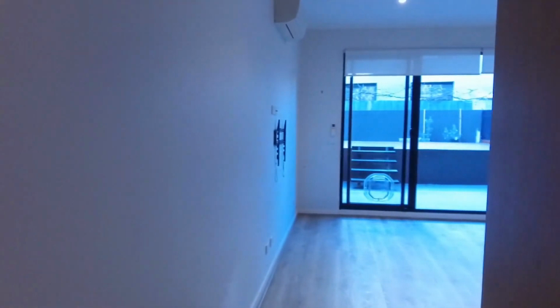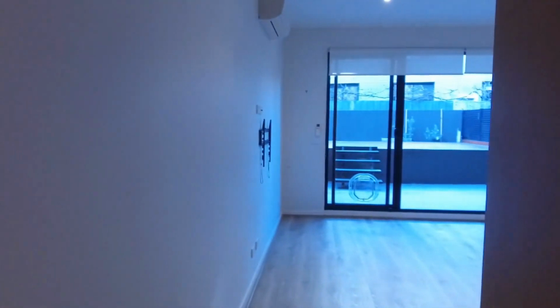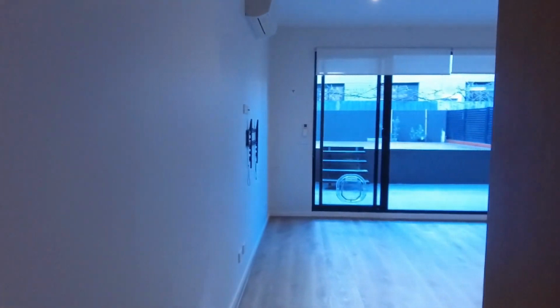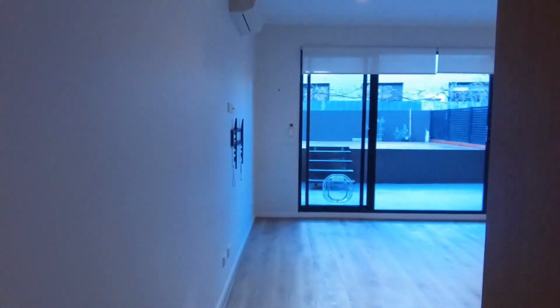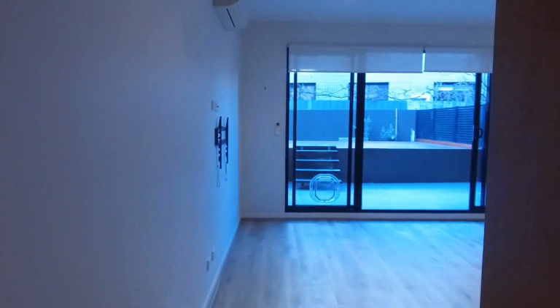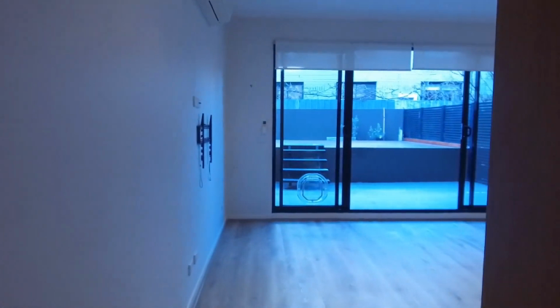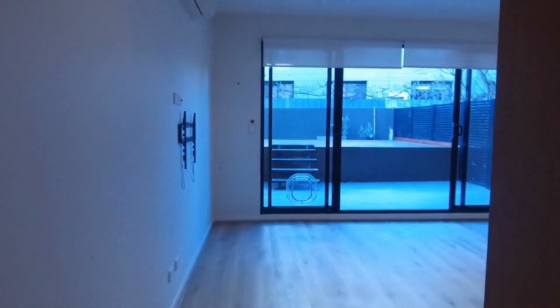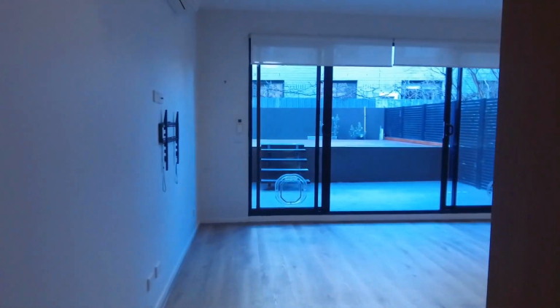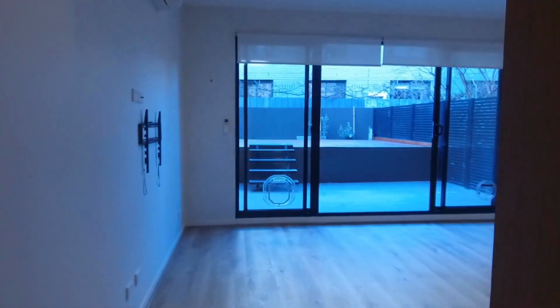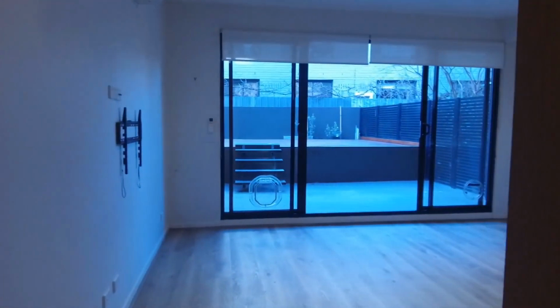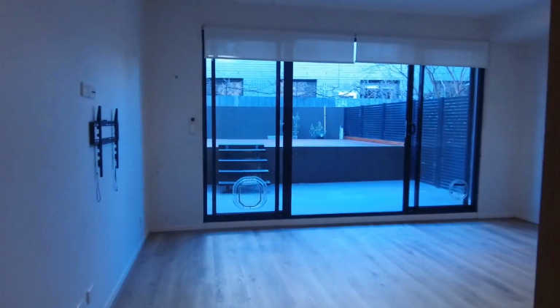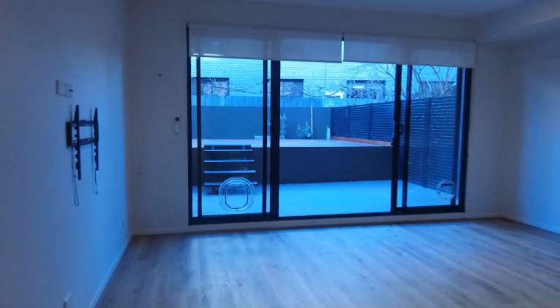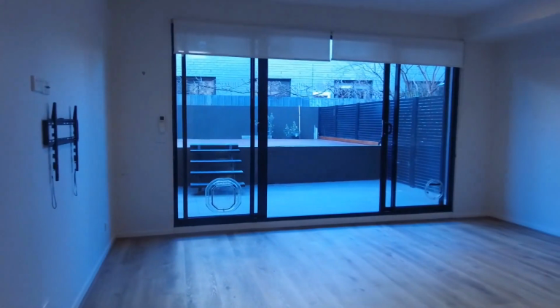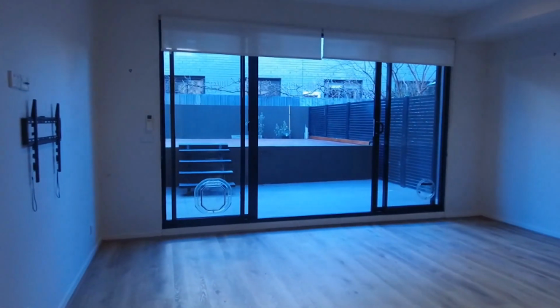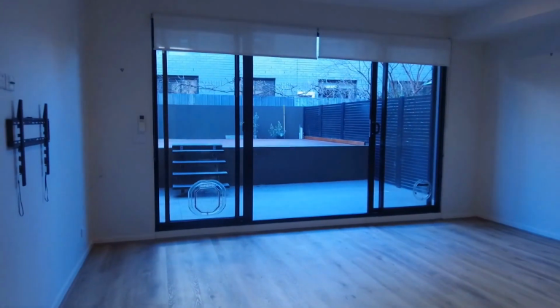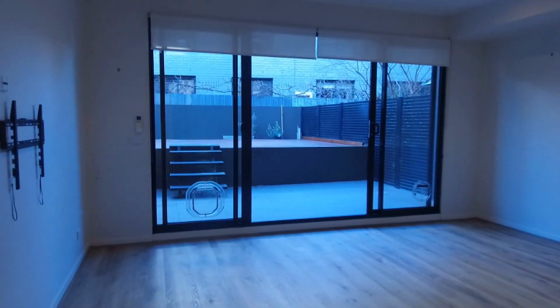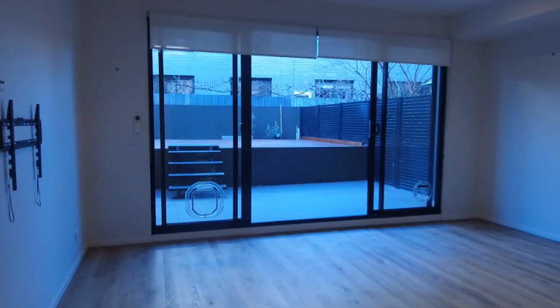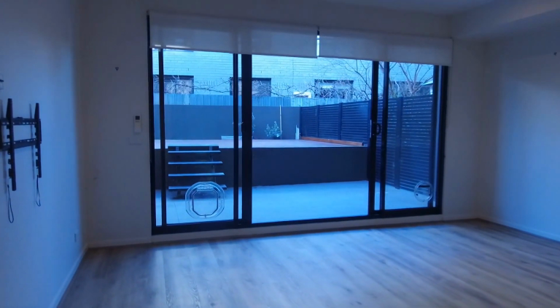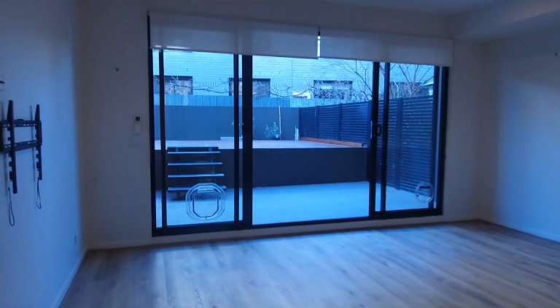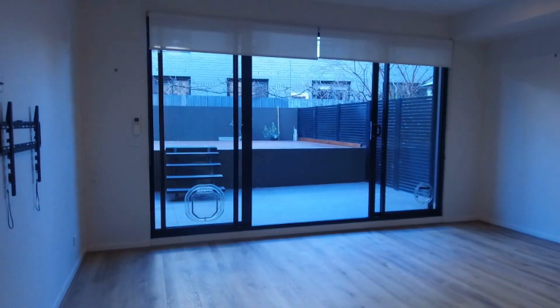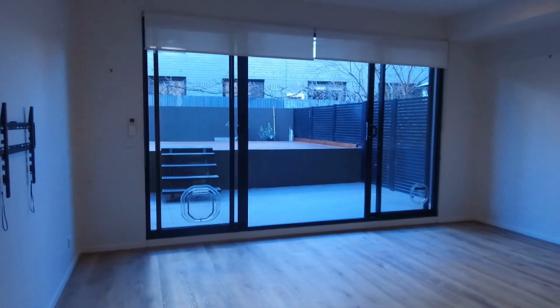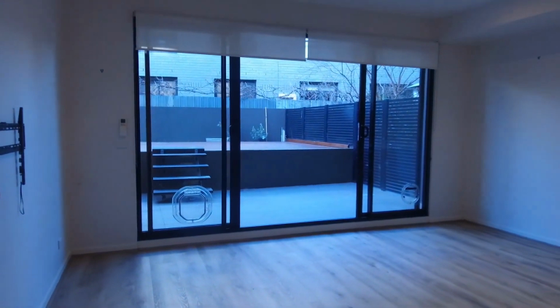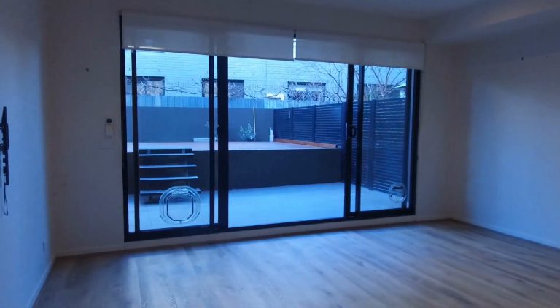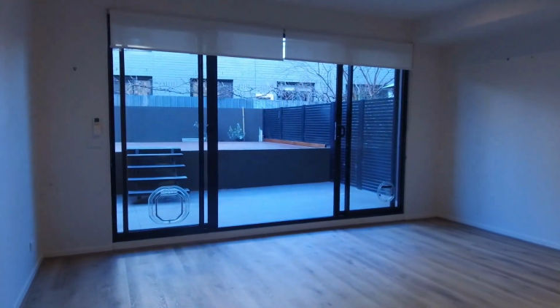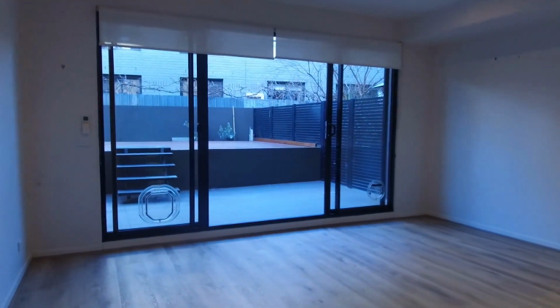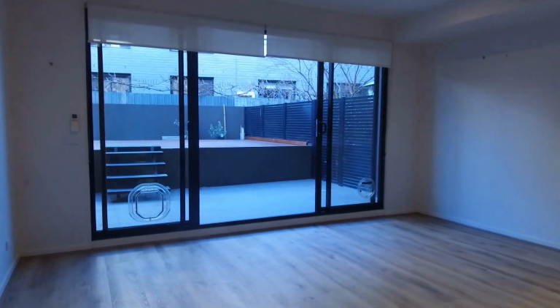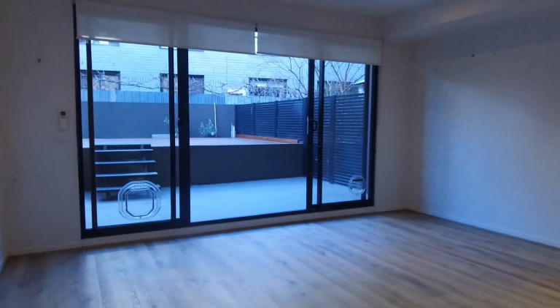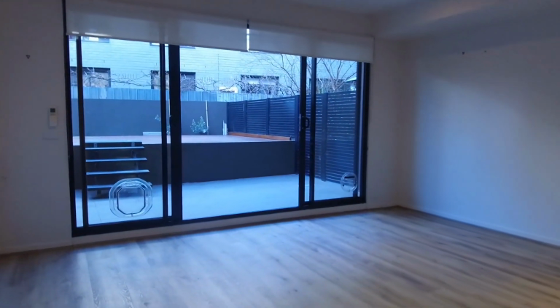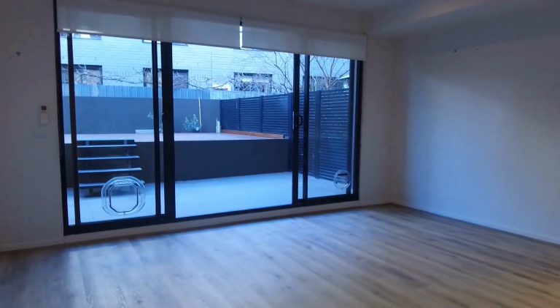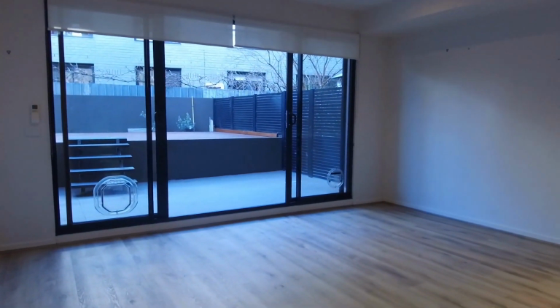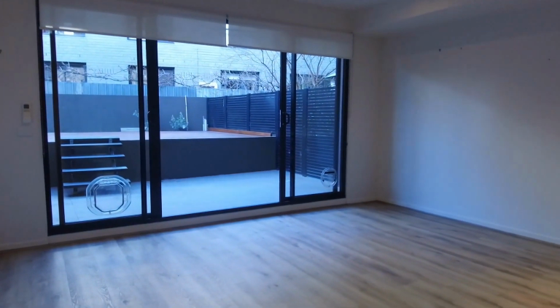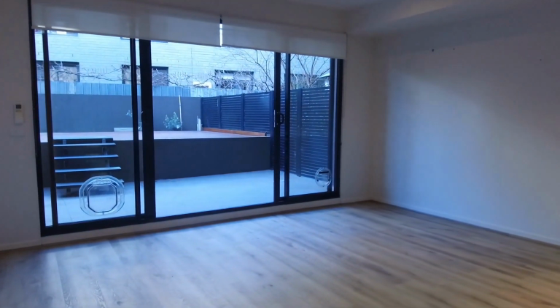If you are interested to inspect this property, please don't forget to register. We look forward to seeing you. Thank you for watching.